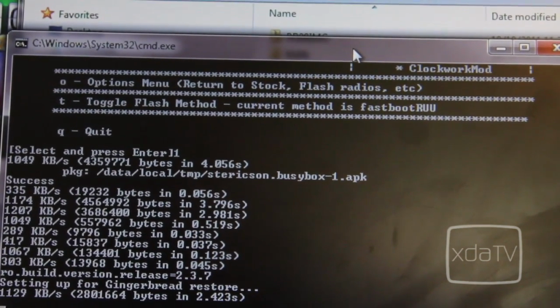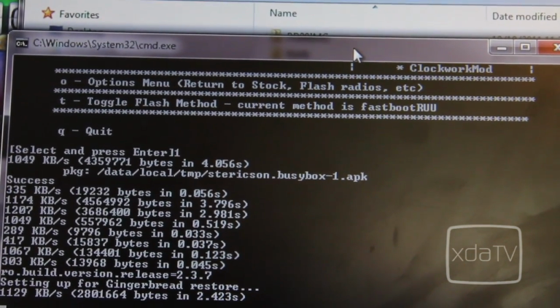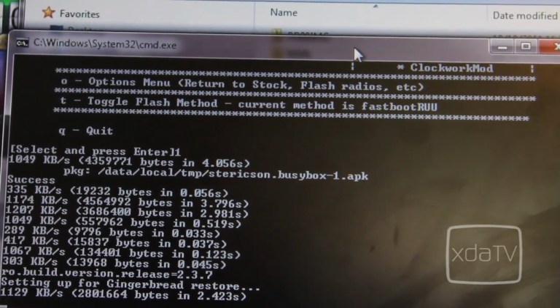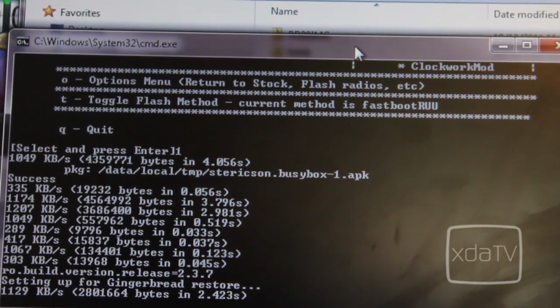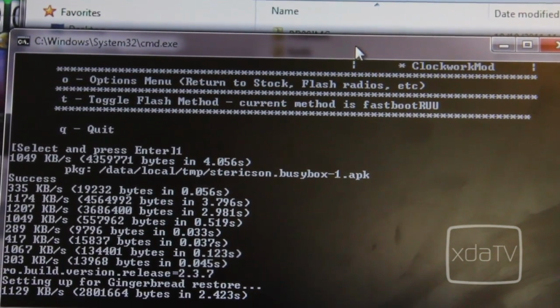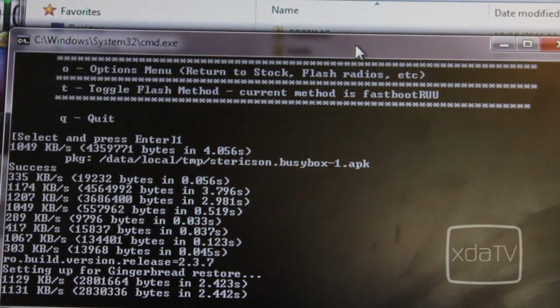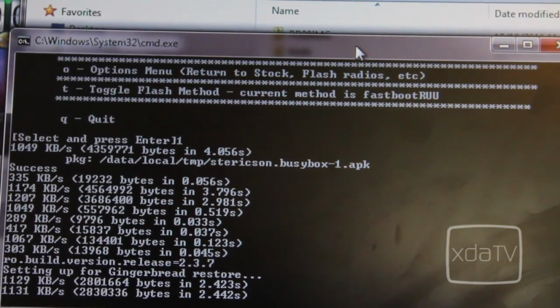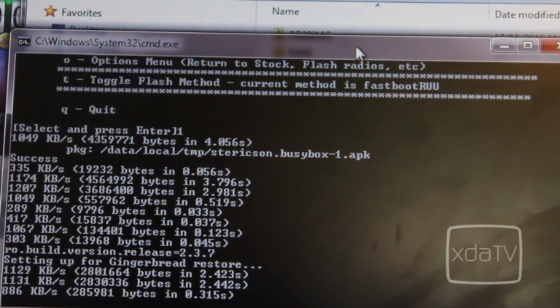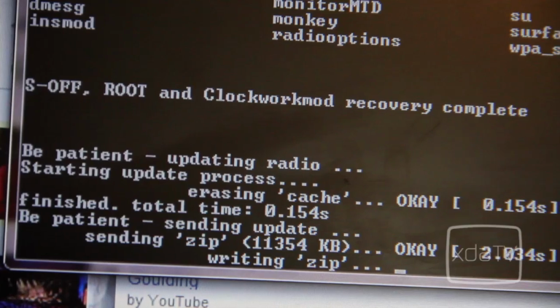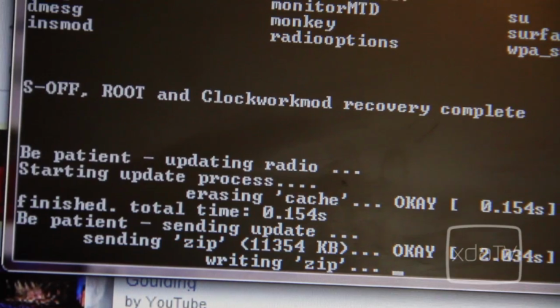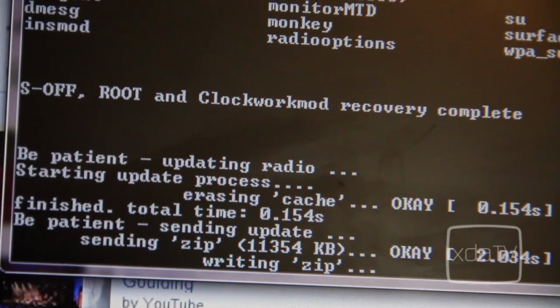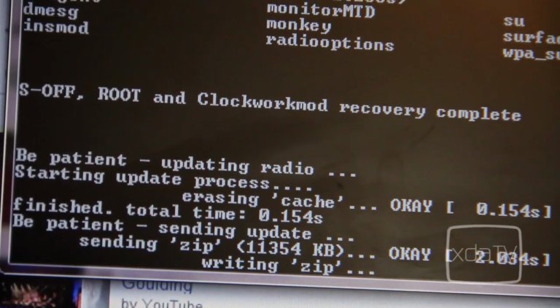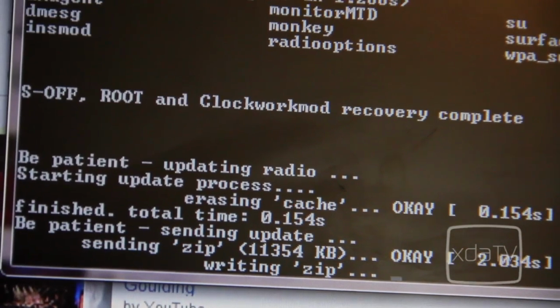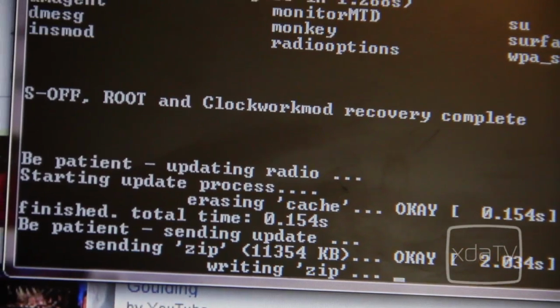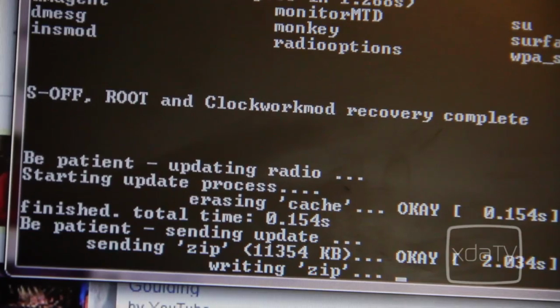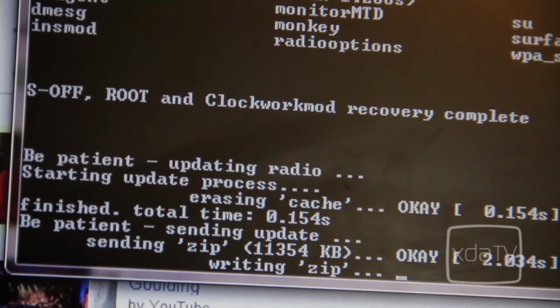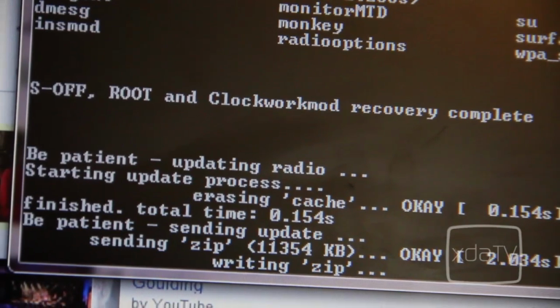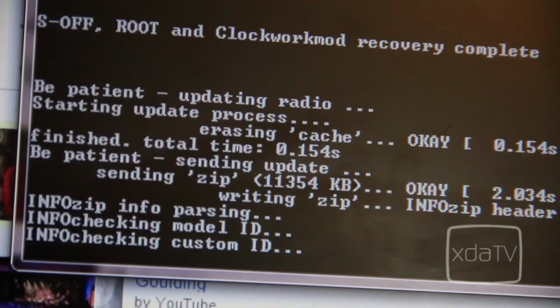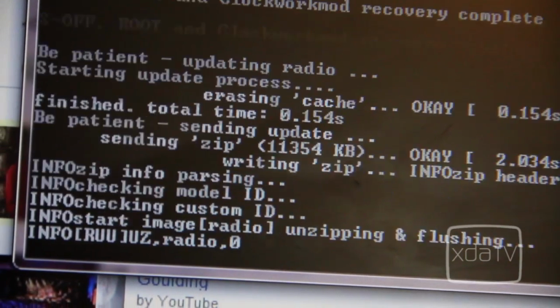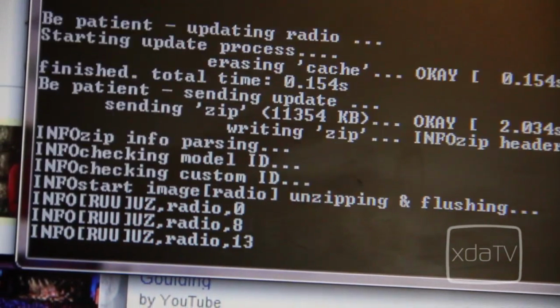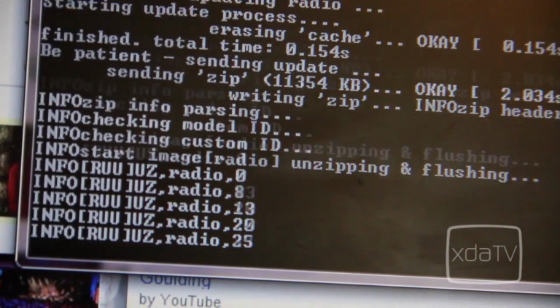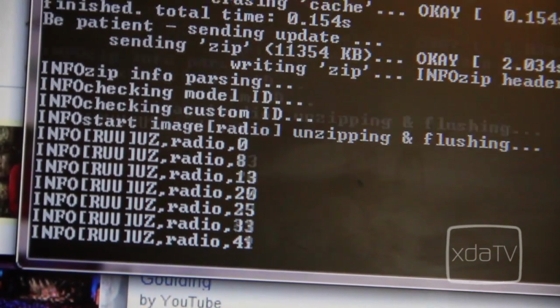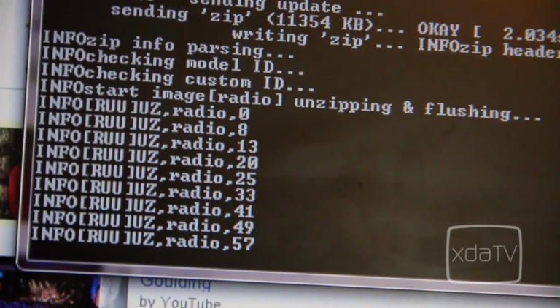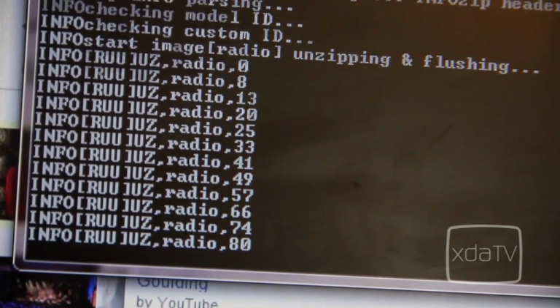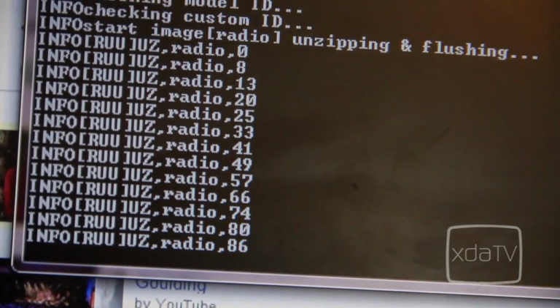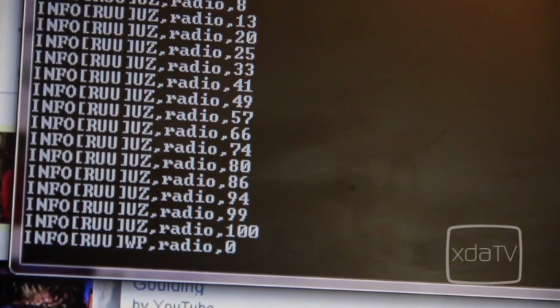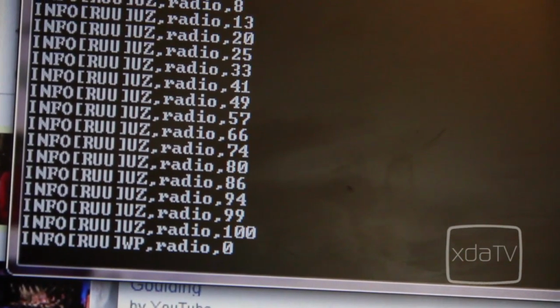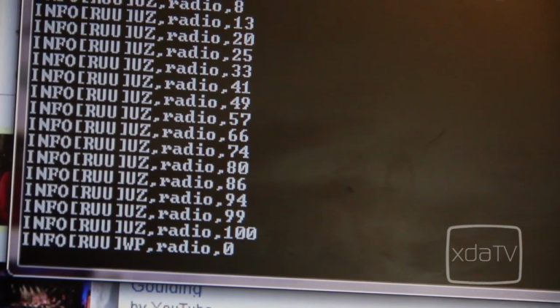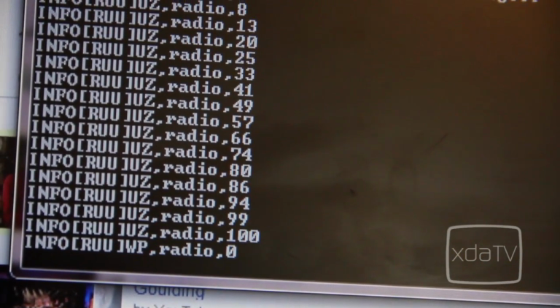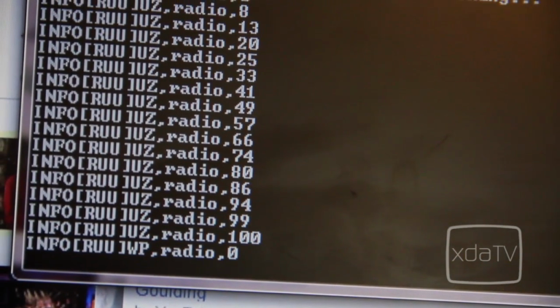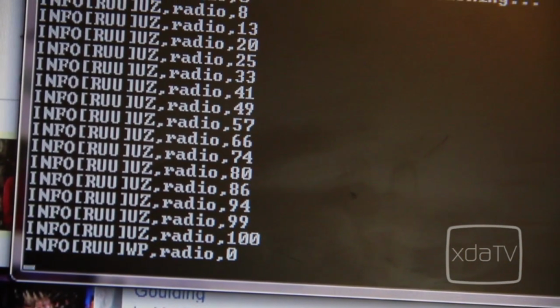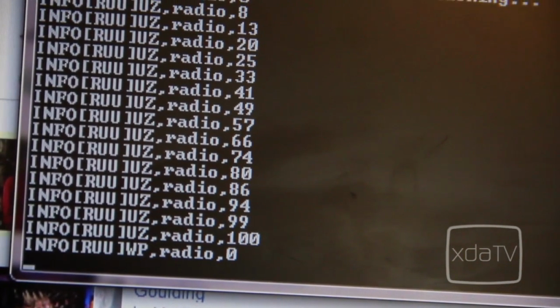When the installation has completed, your device will be soft-rooted and will have Clockwork Mod Recovery installed.